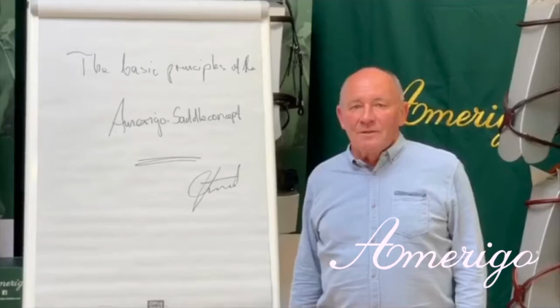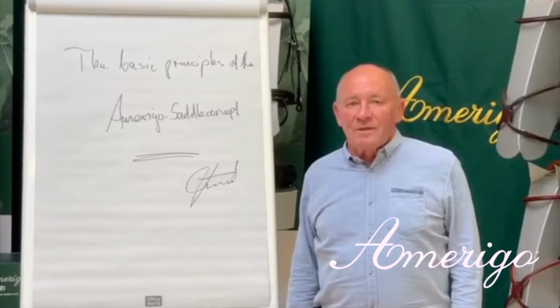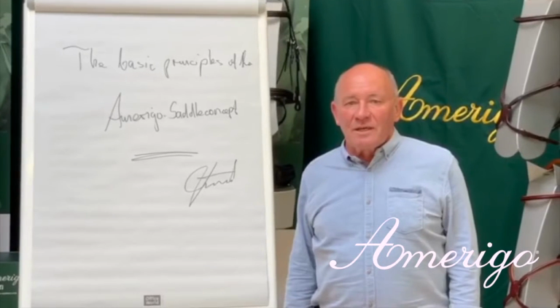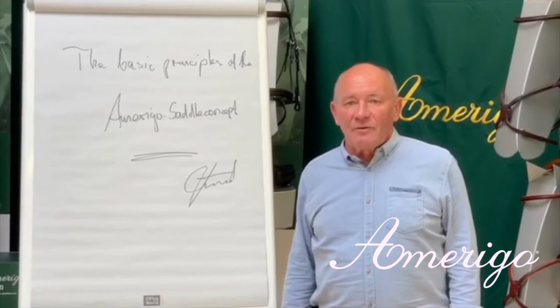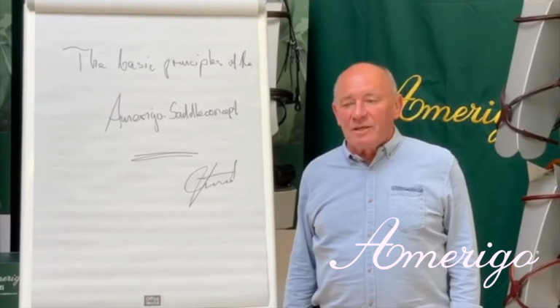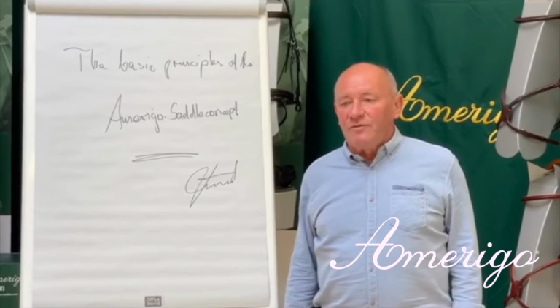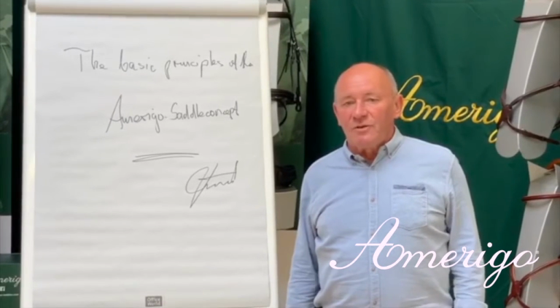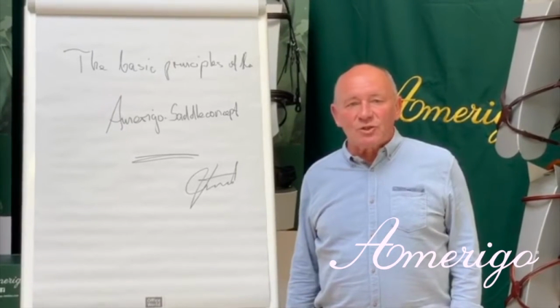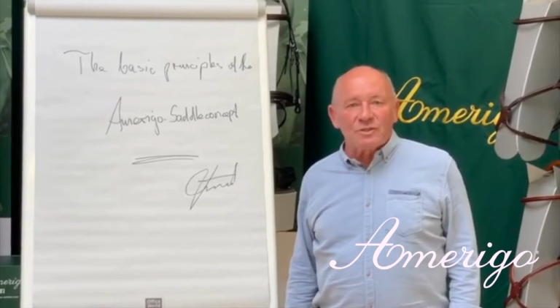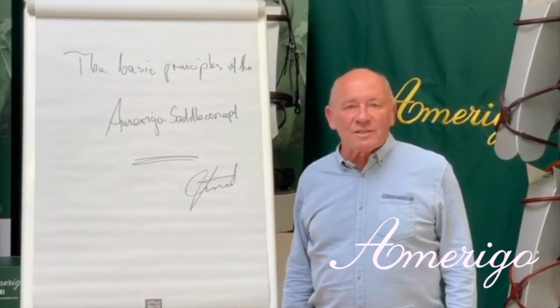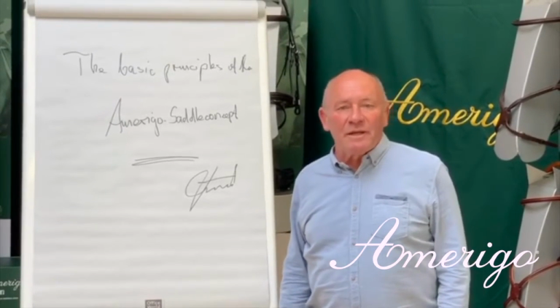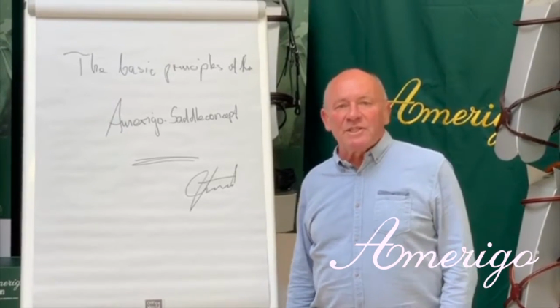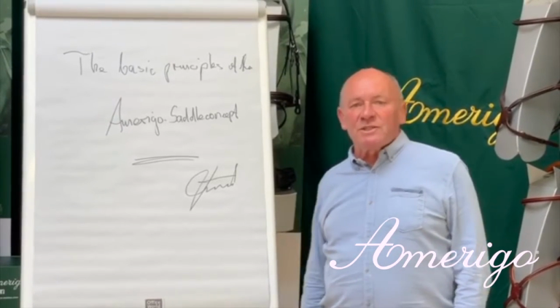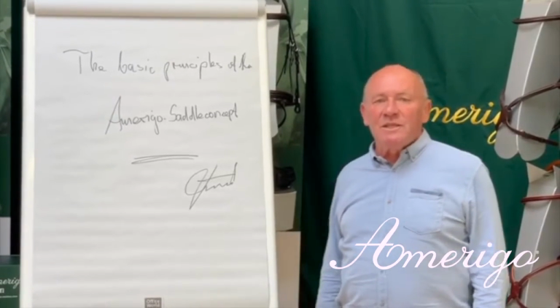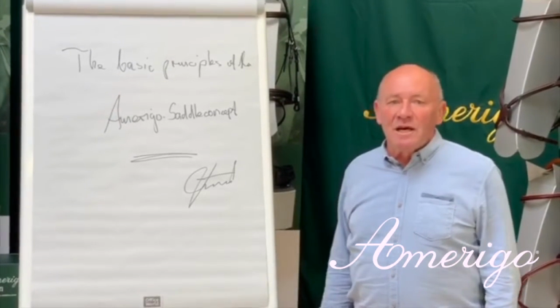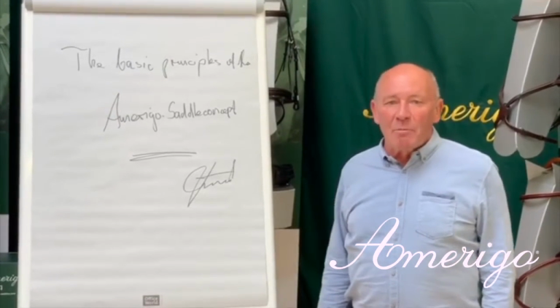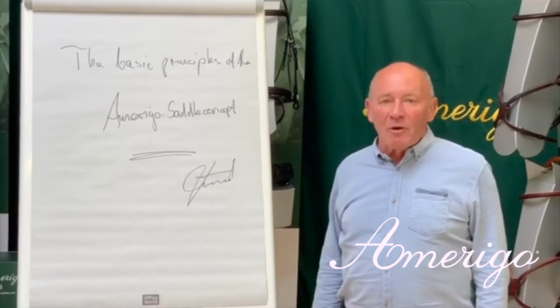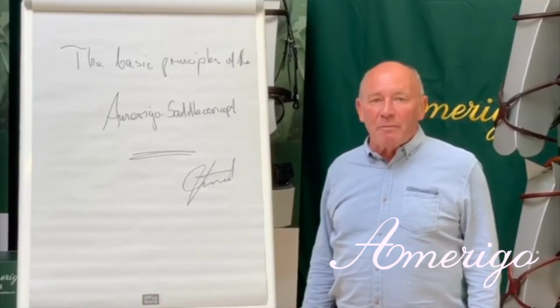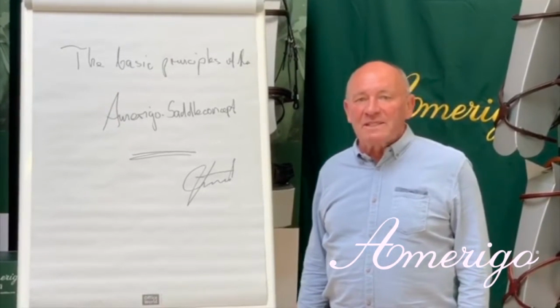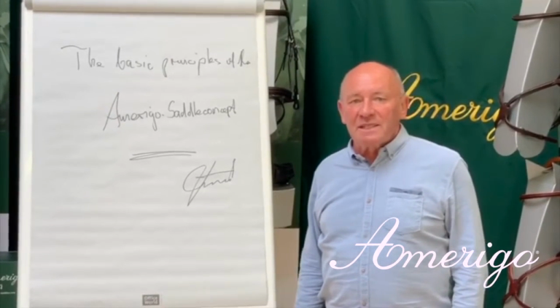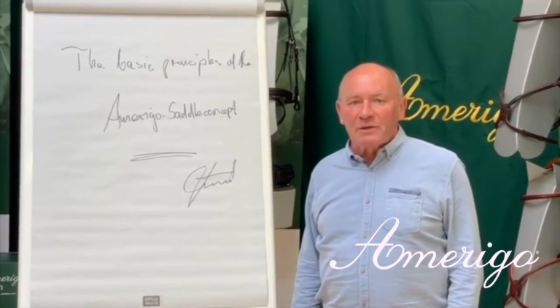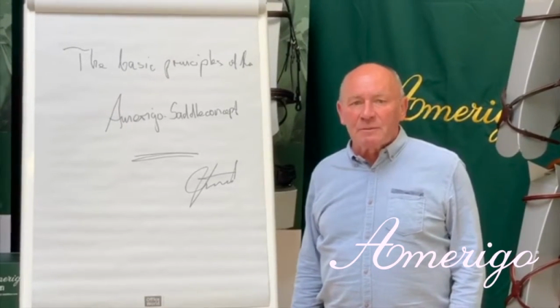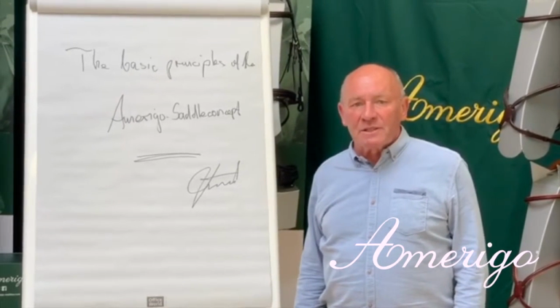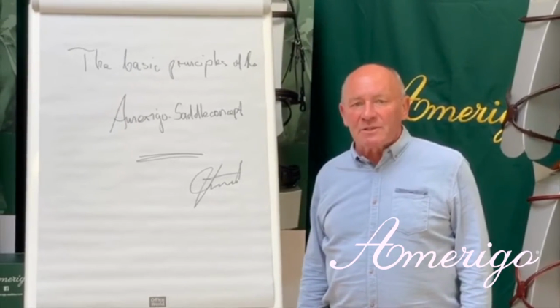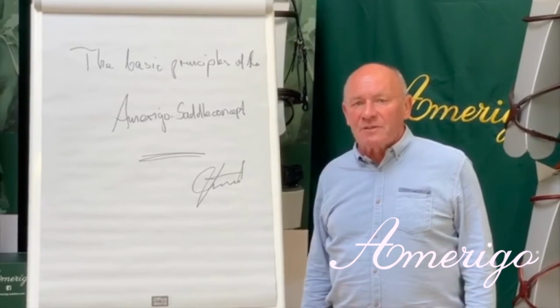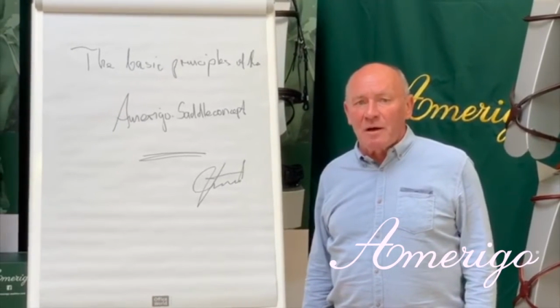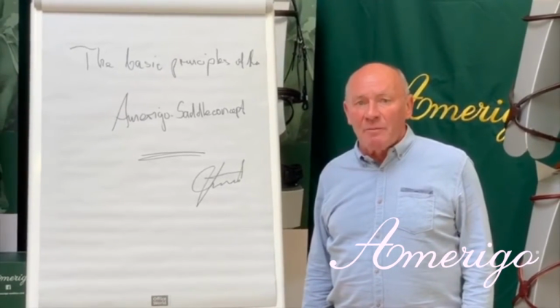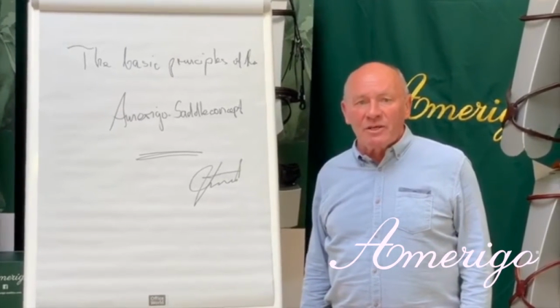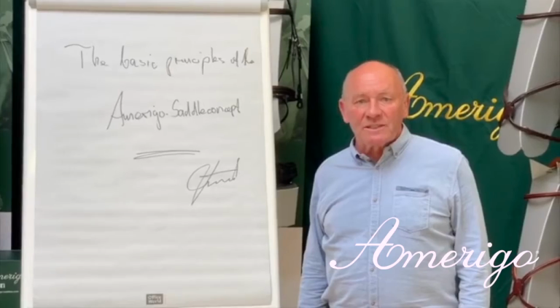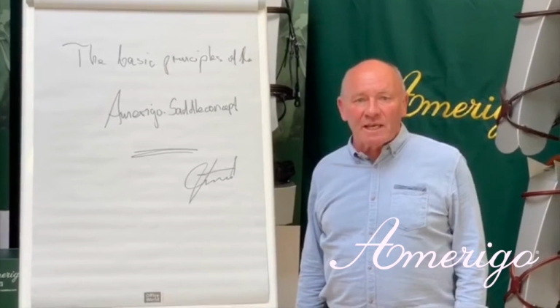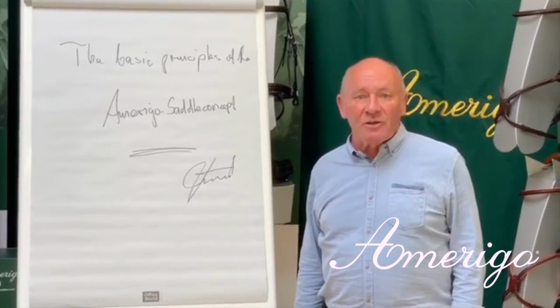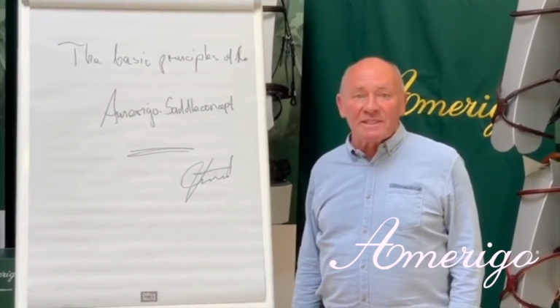Today I want to give you a short explanation about the basic principles of the Amerigo saddle concept.